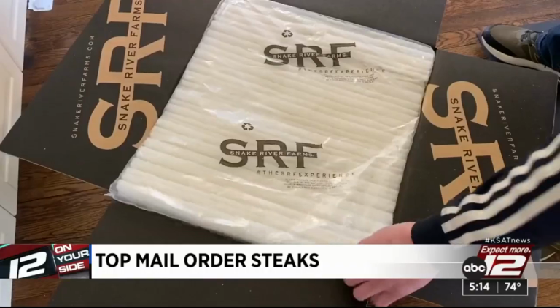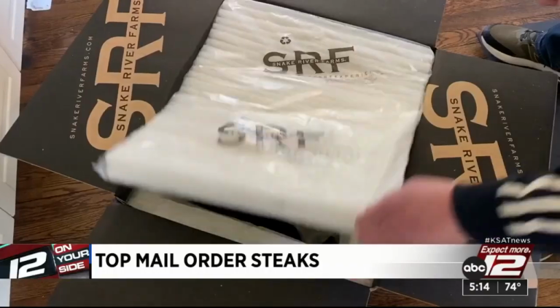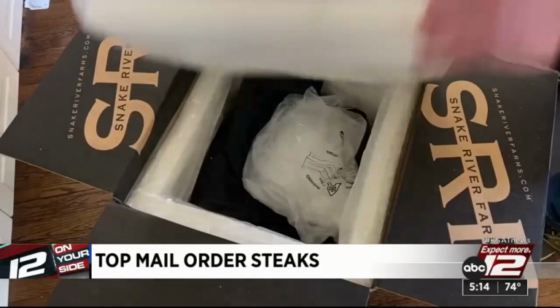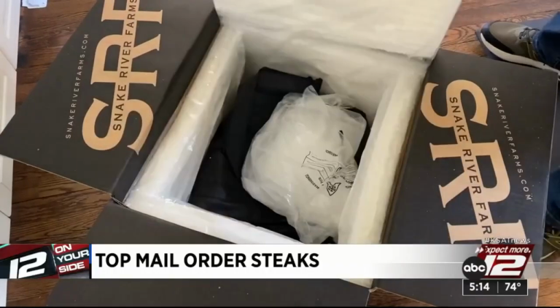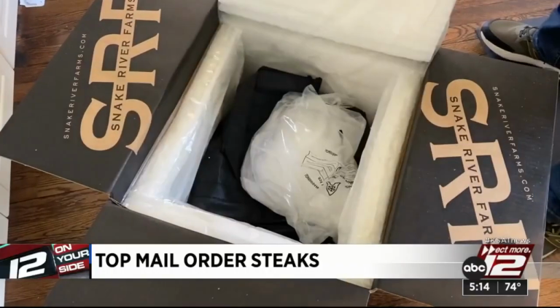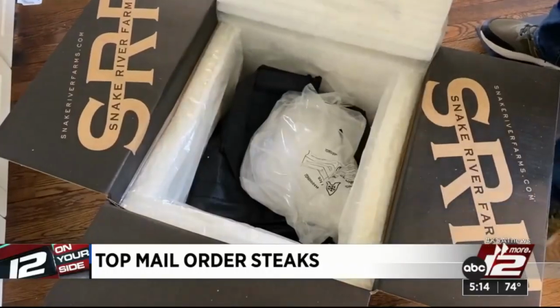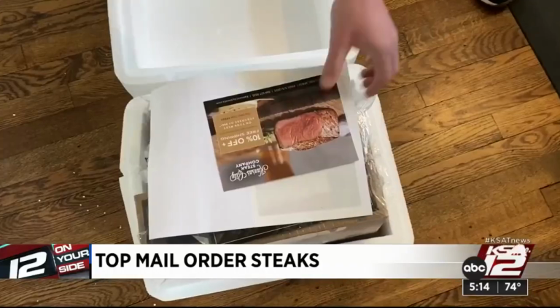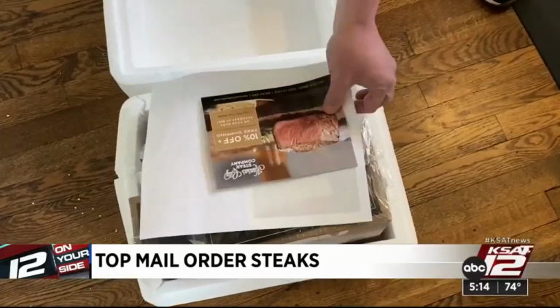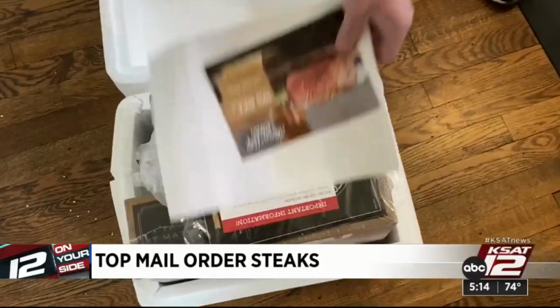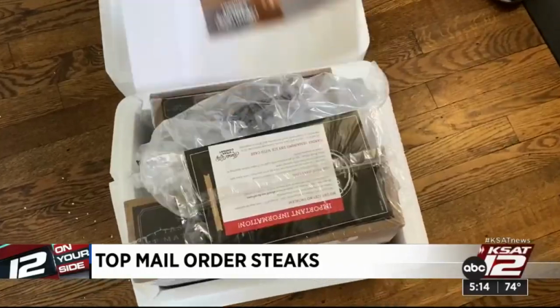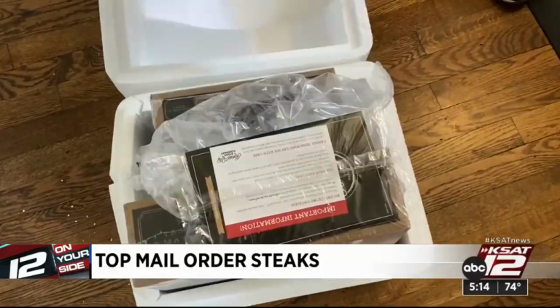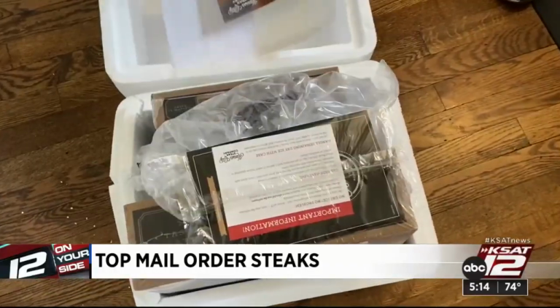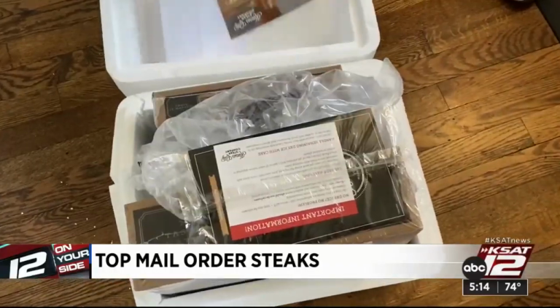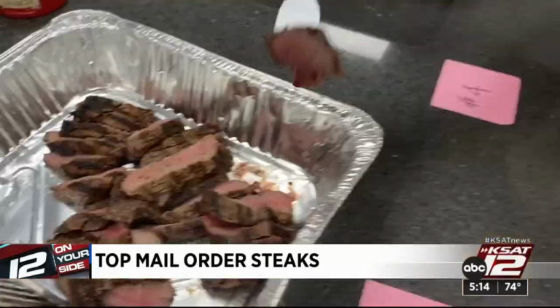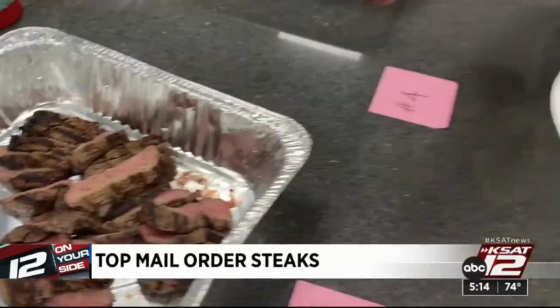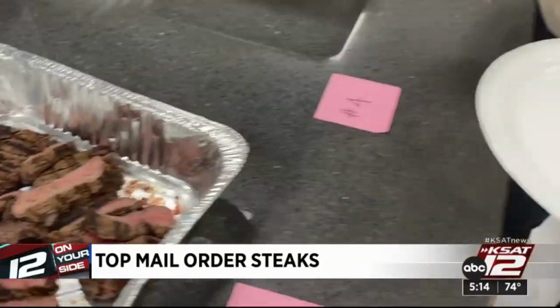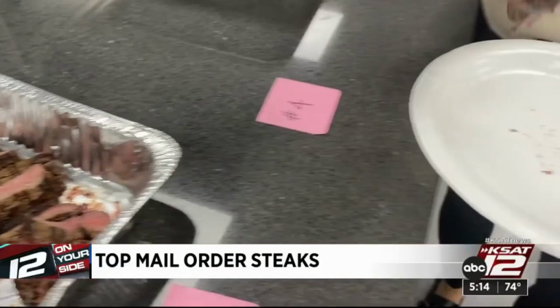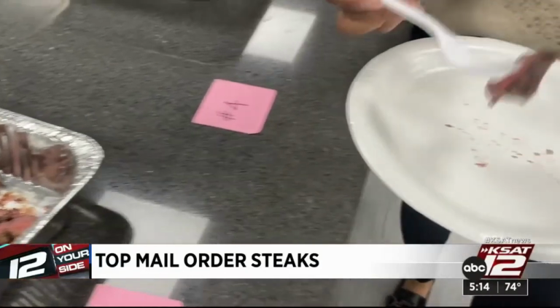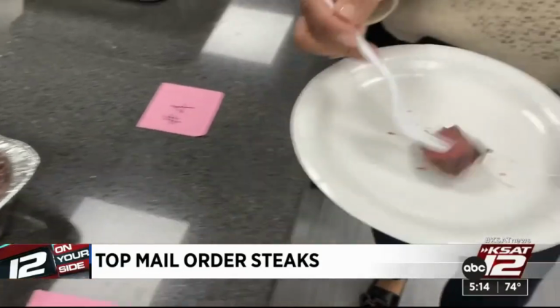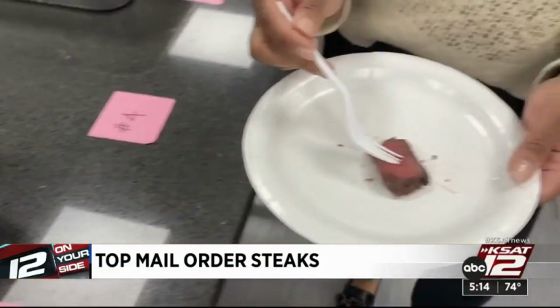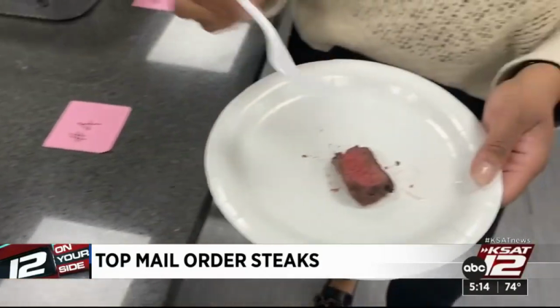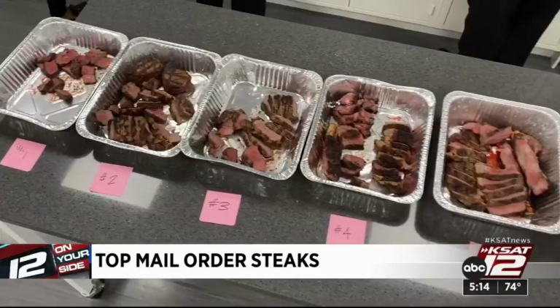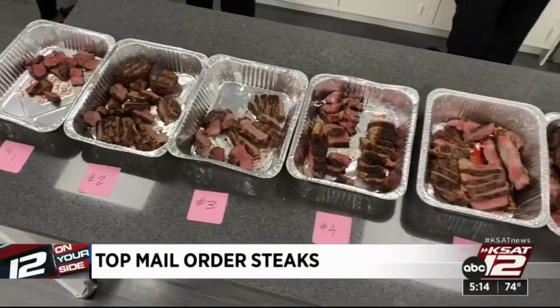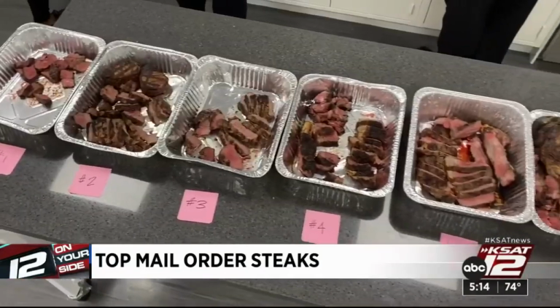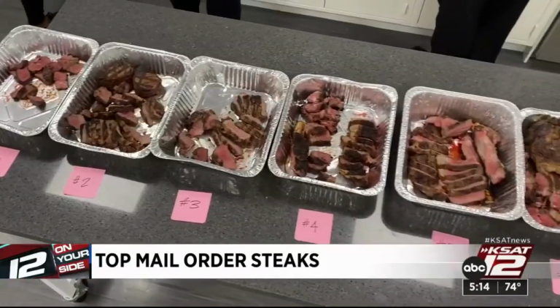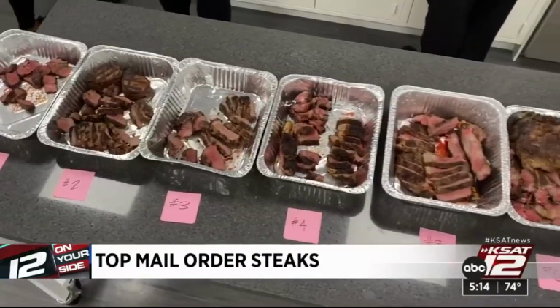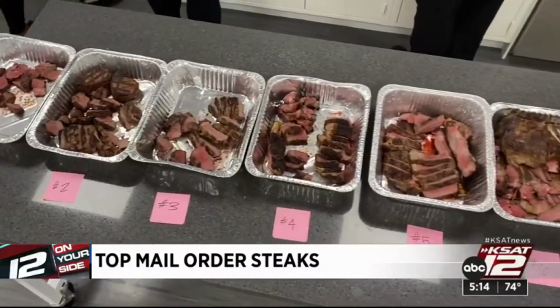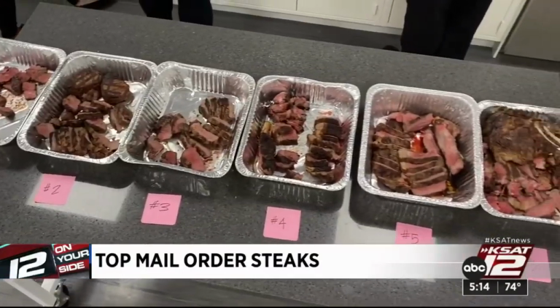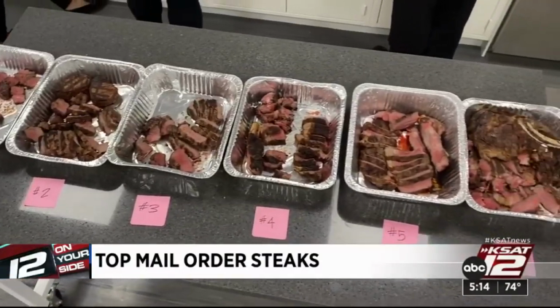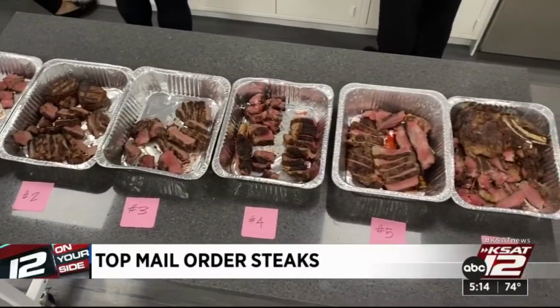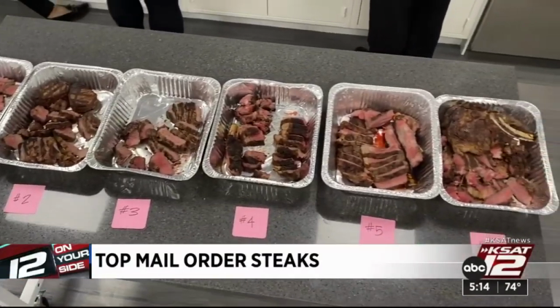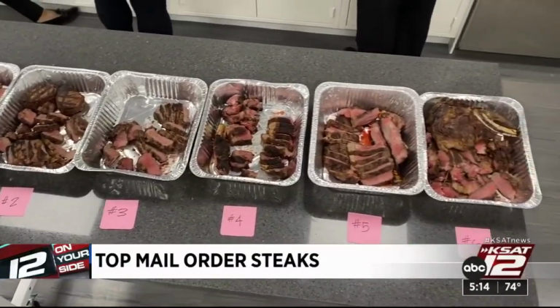The panel looked at everything from packaging to the steak's appearance, aroma, flavor, and texture.